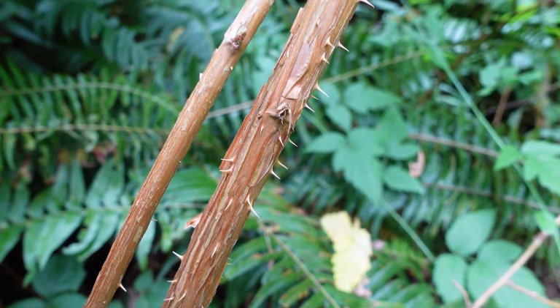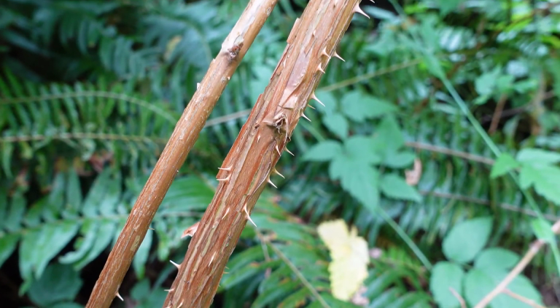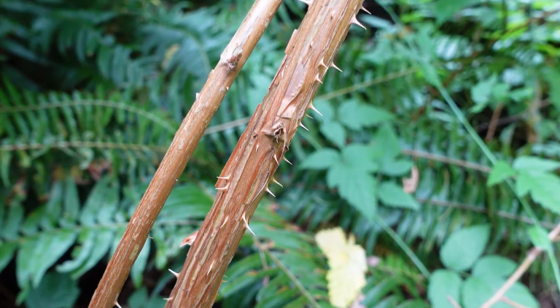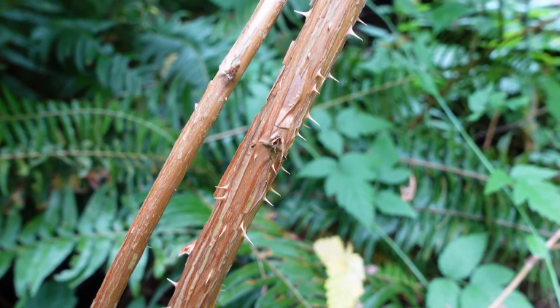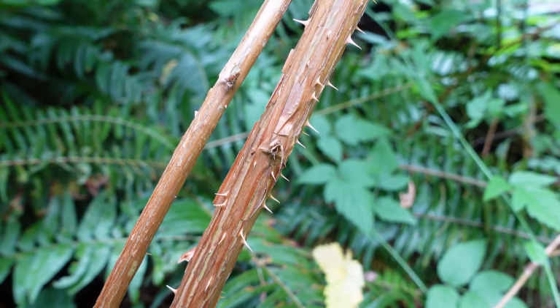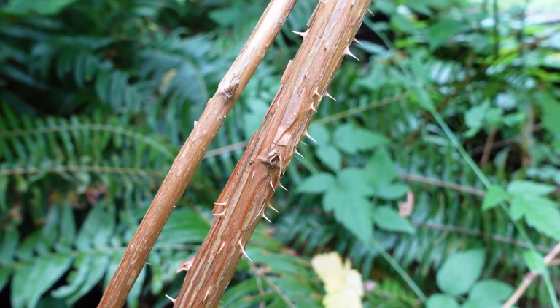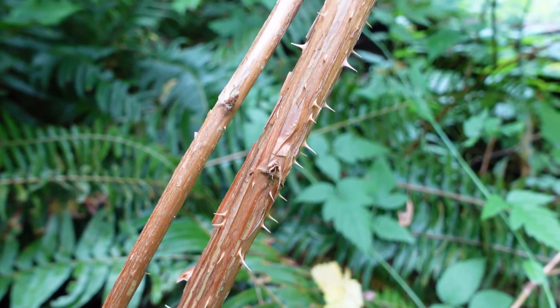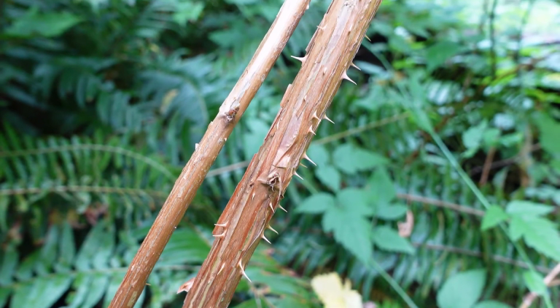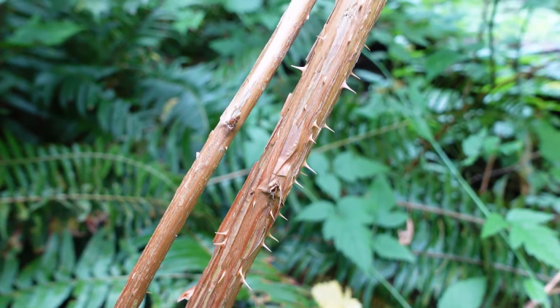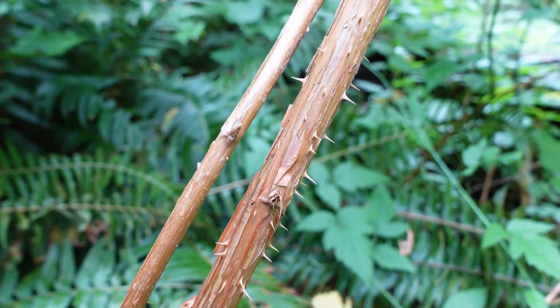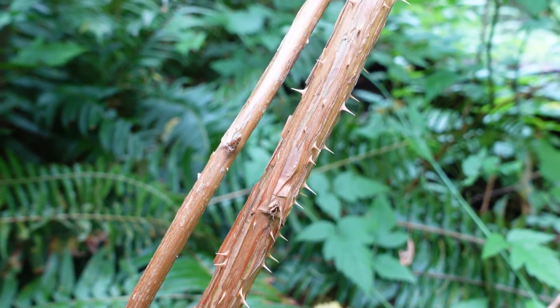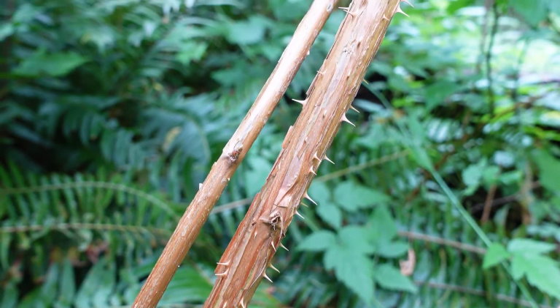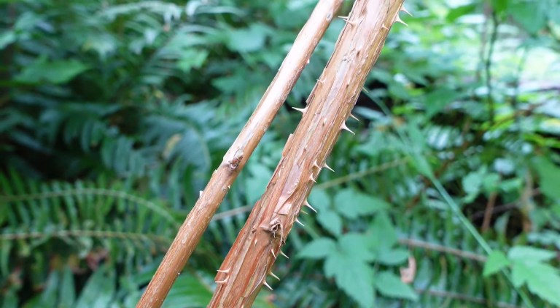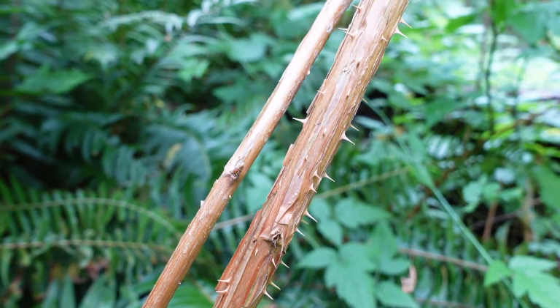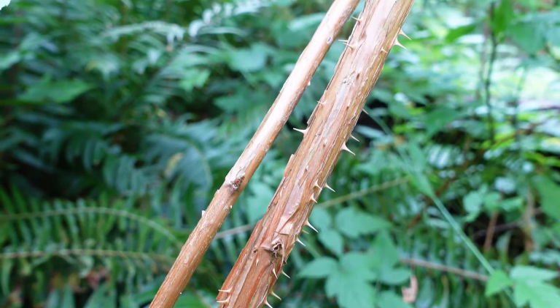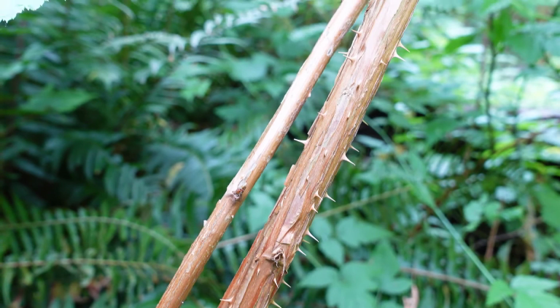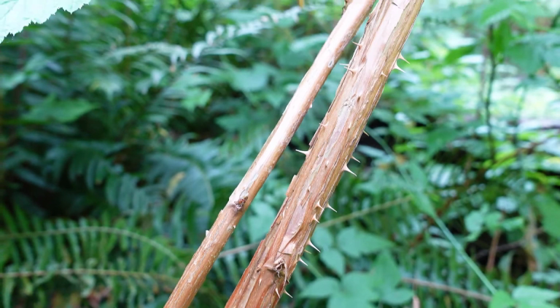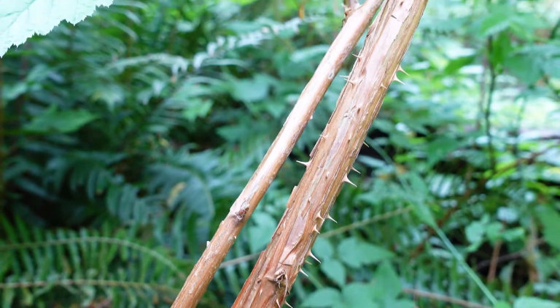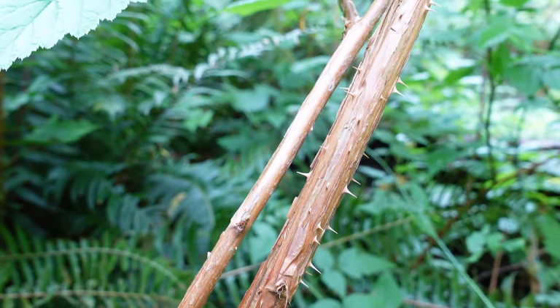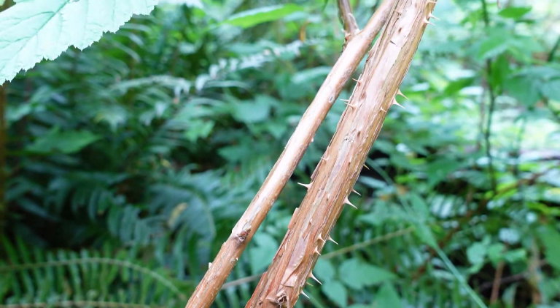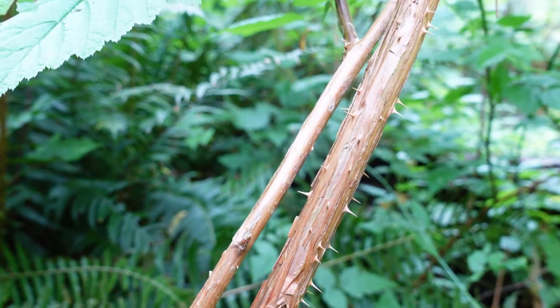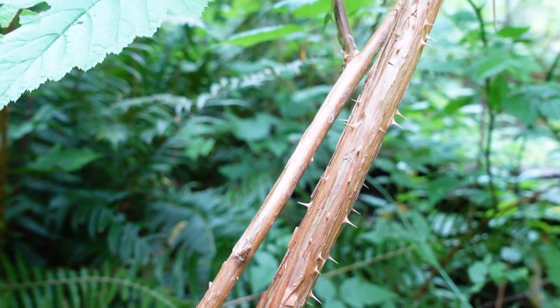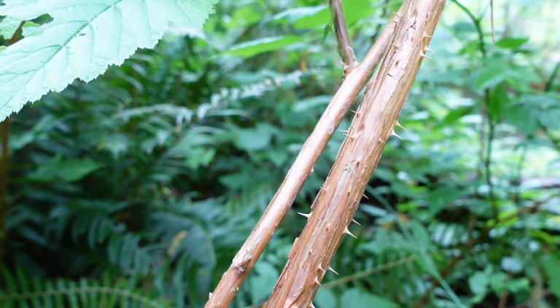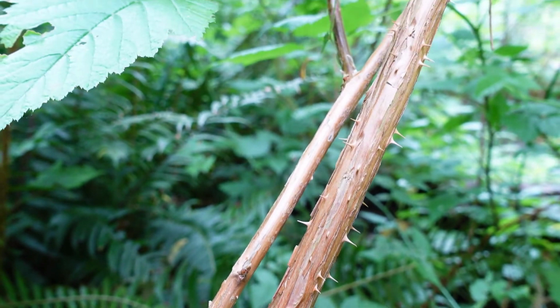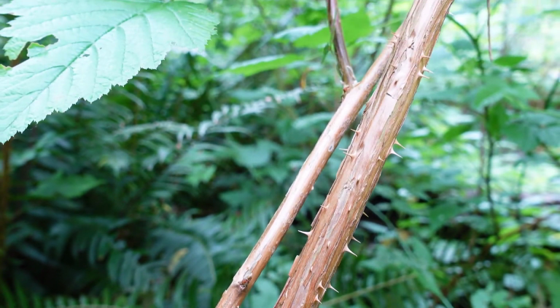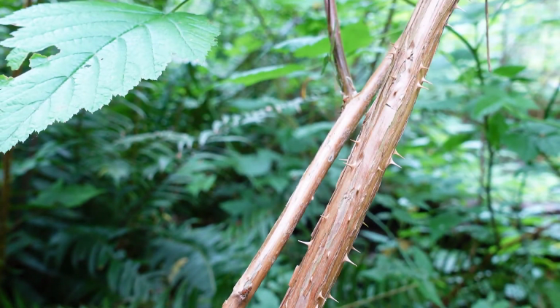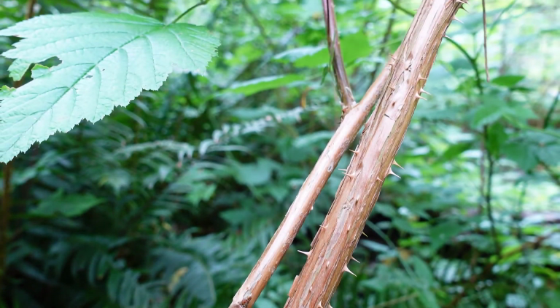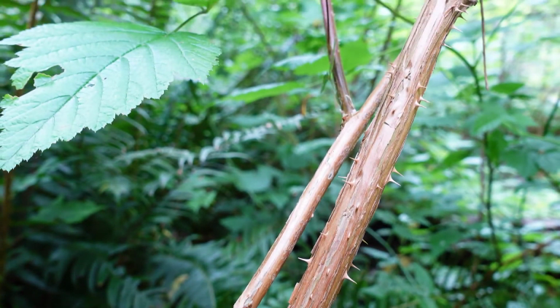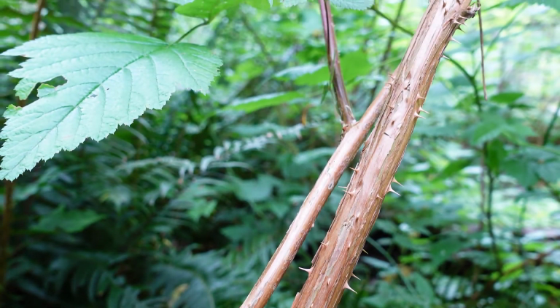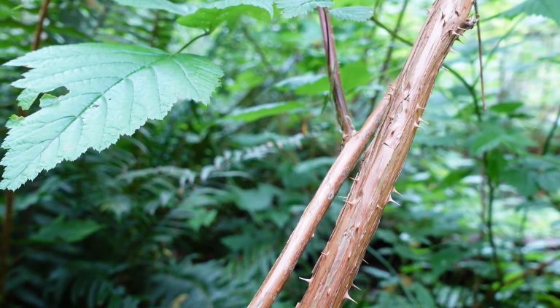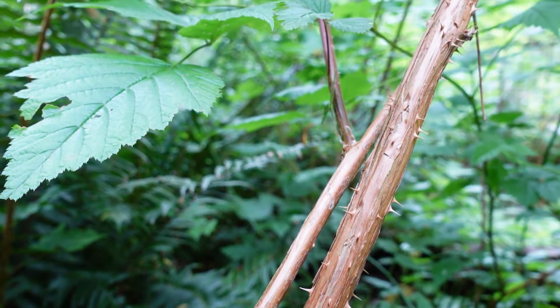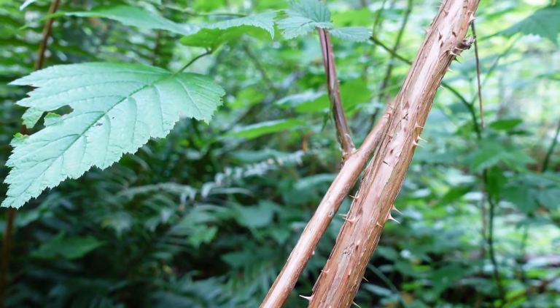So once again, the featured shrub is Salmonberry, also known as Rubus spectabilis.